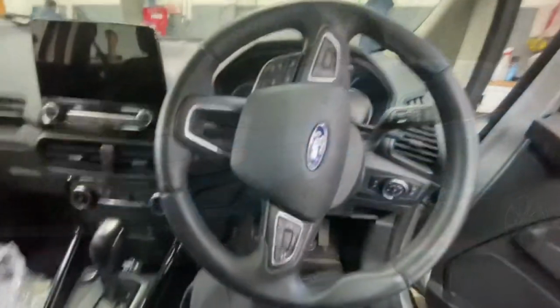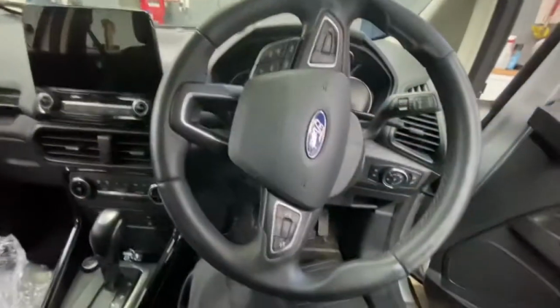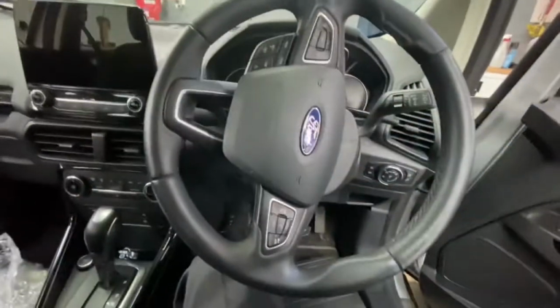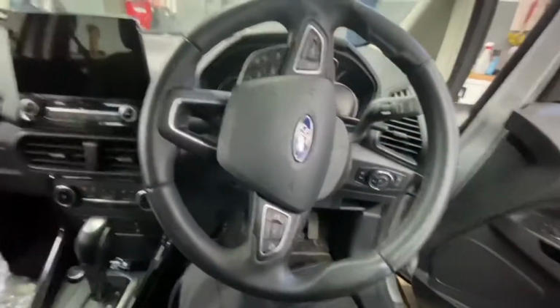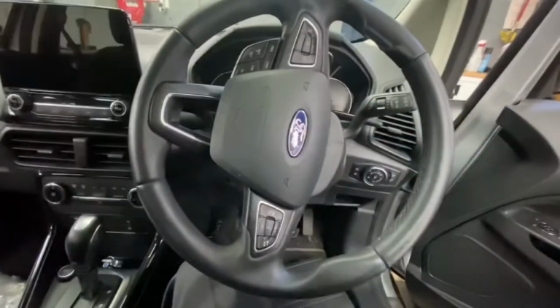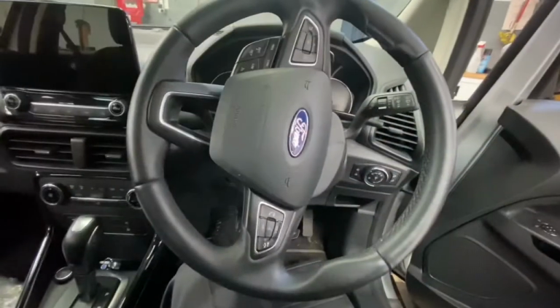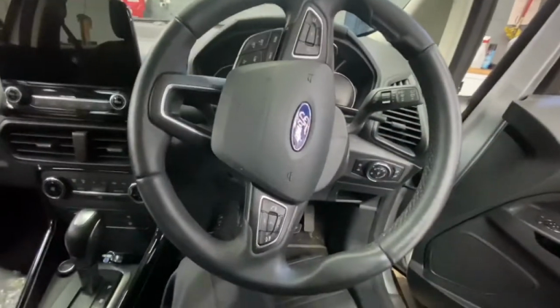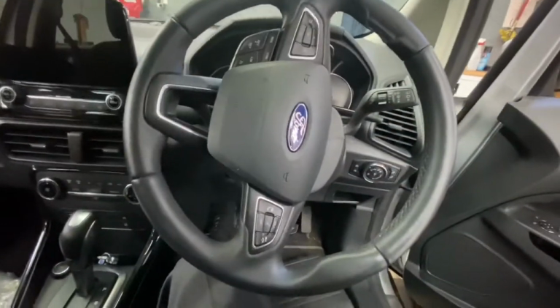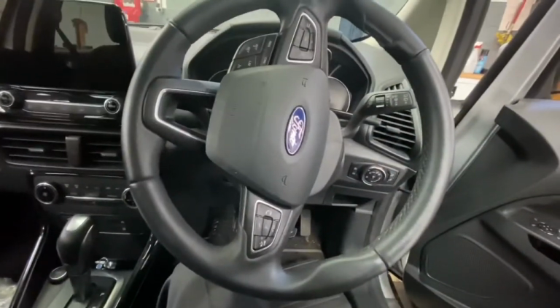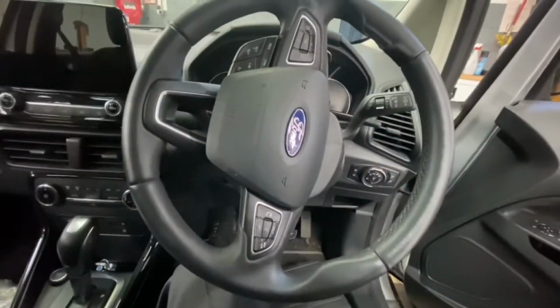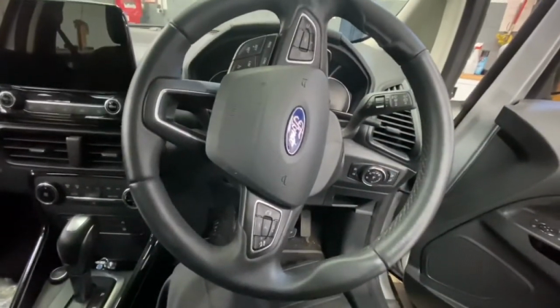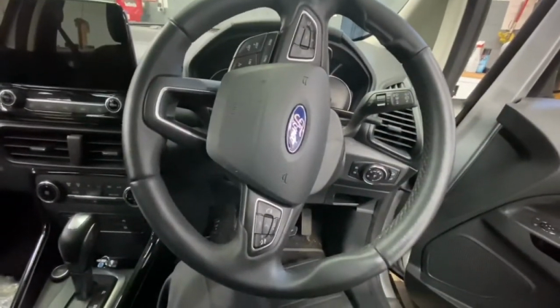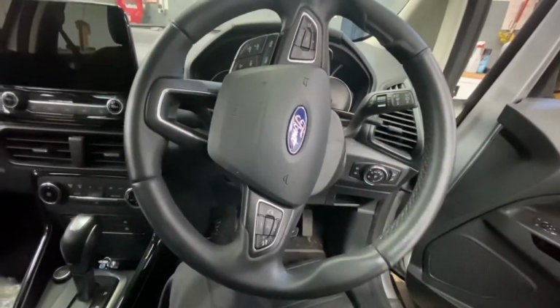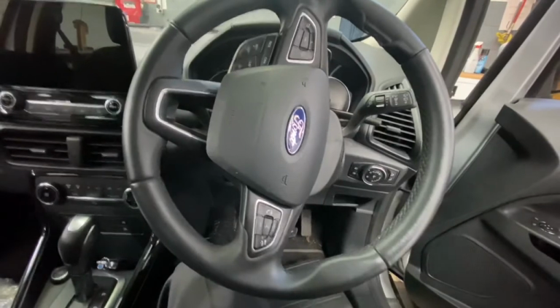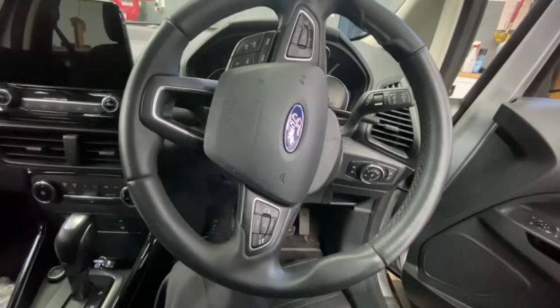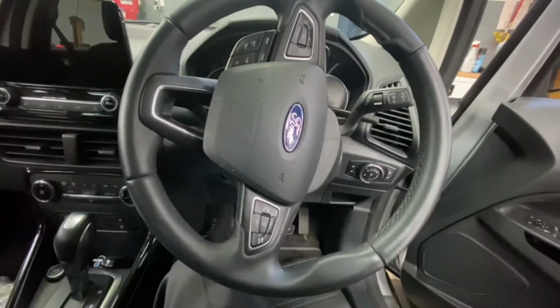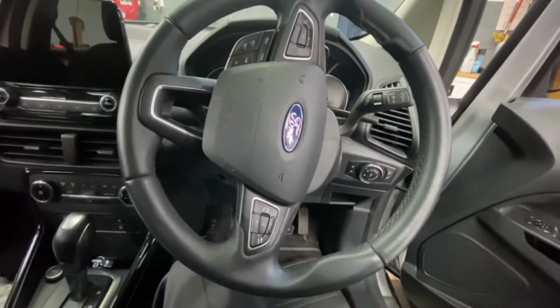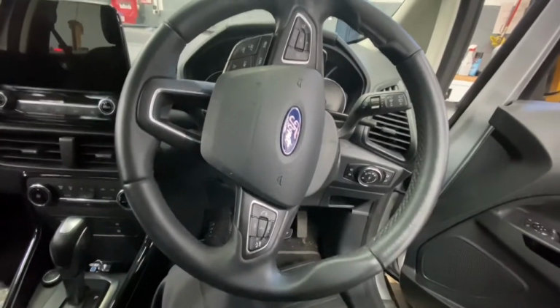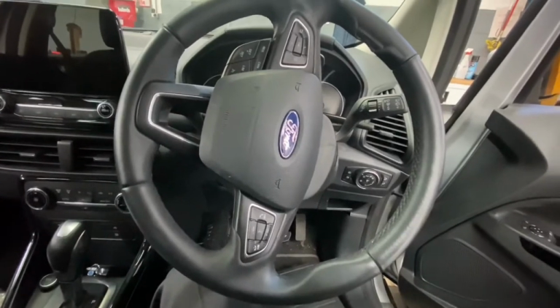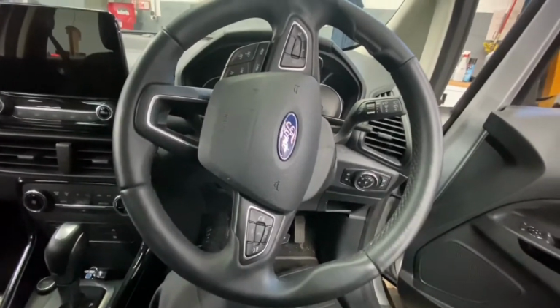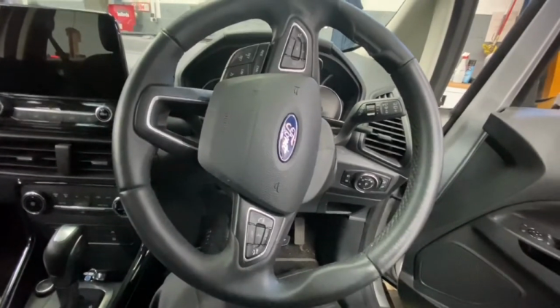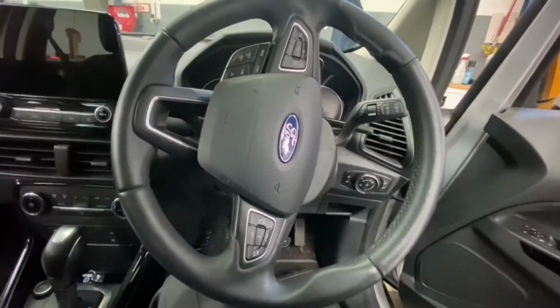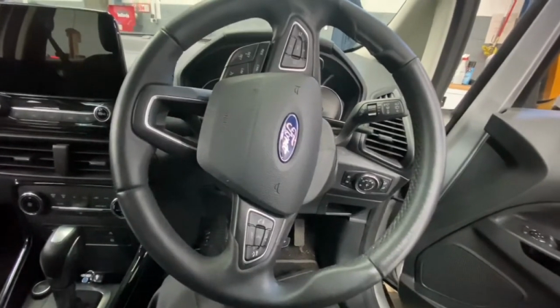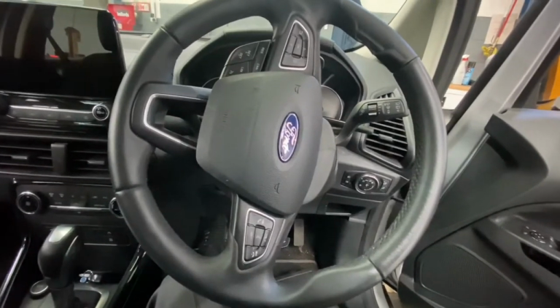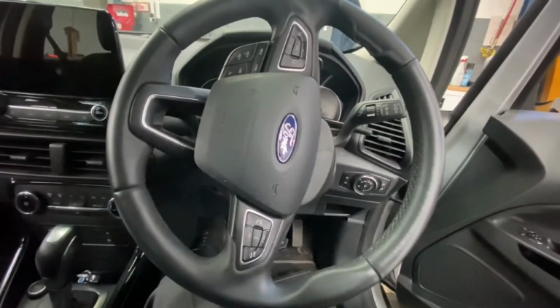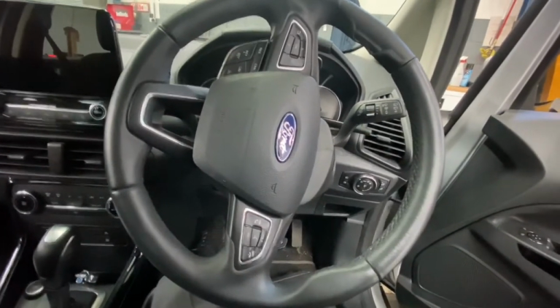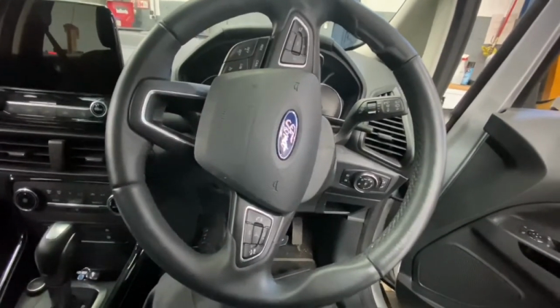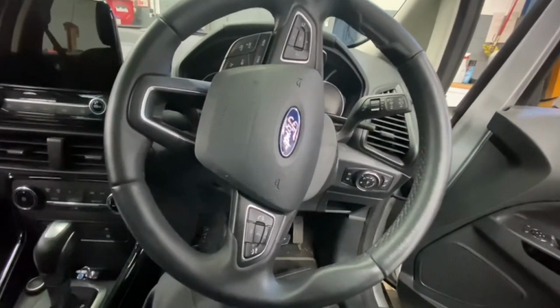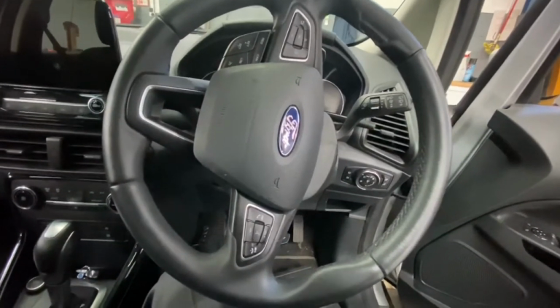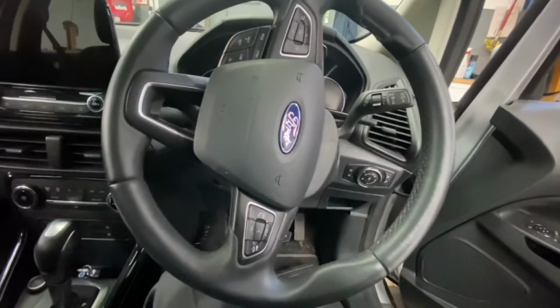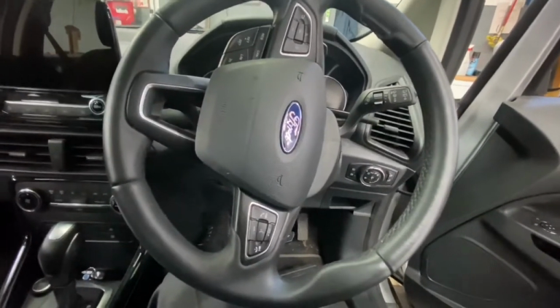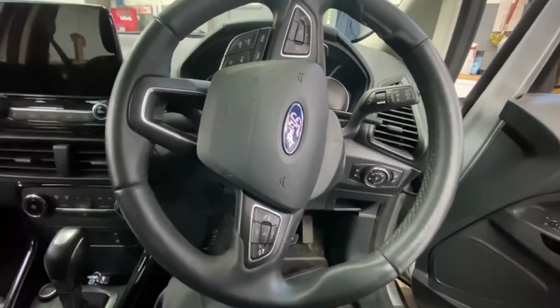Hello ladies and gentlemen, and welcome back to Gab Official. Today I'm going to show you how to remove a steering wheel on a Ford EcoSport.